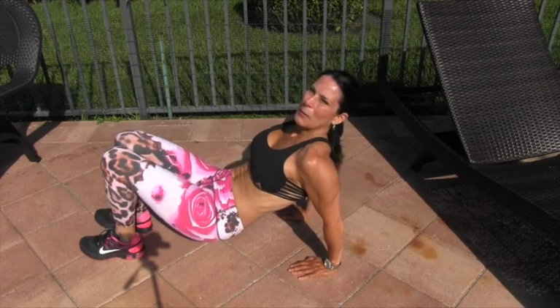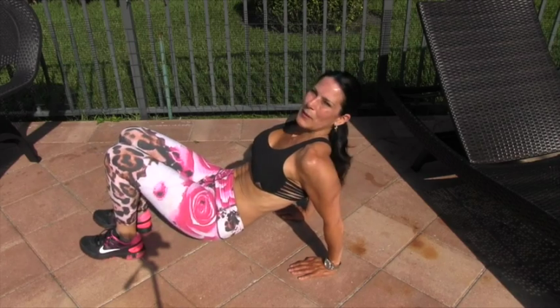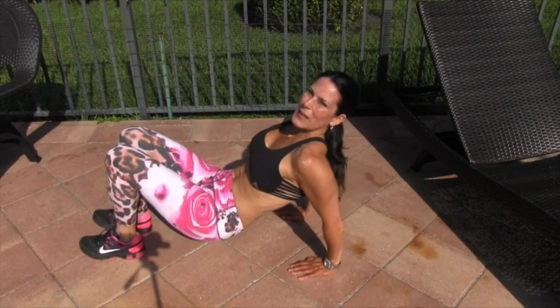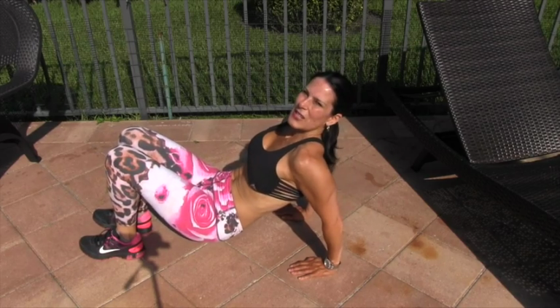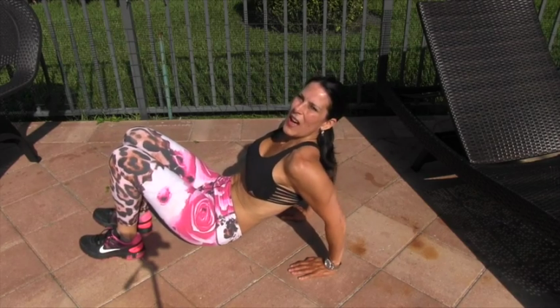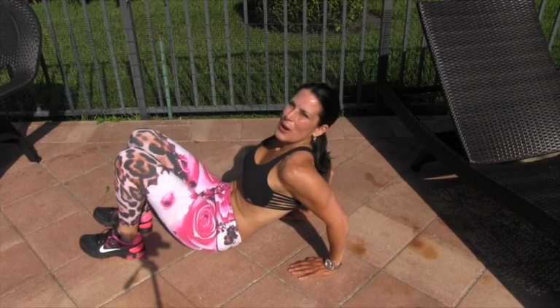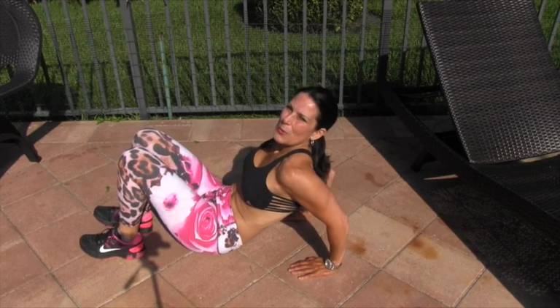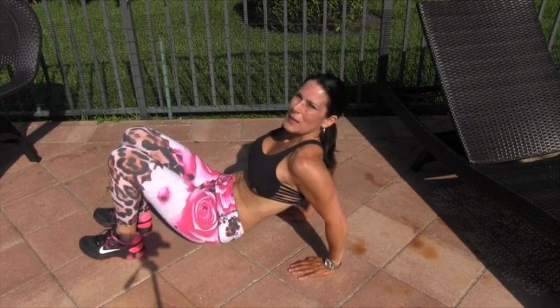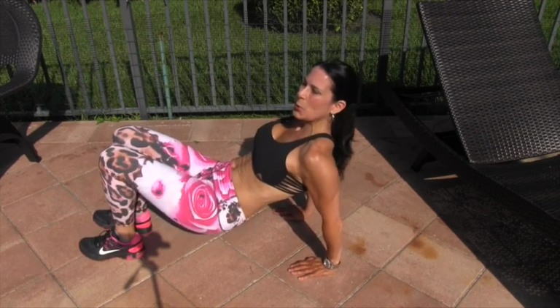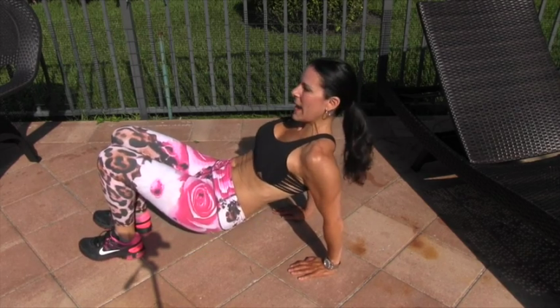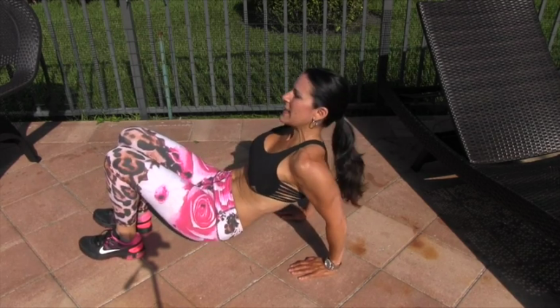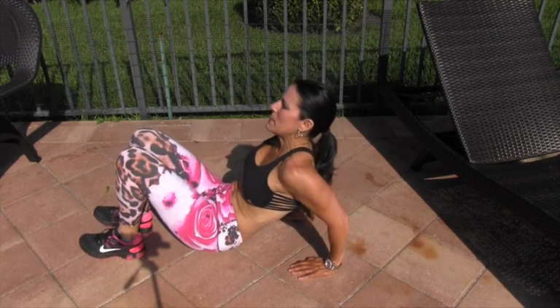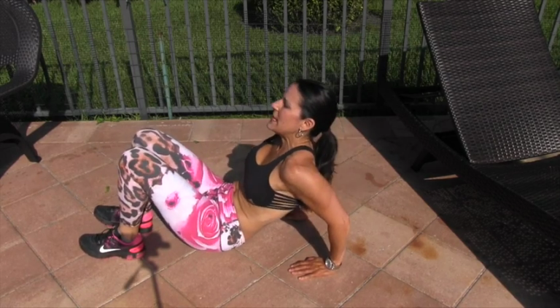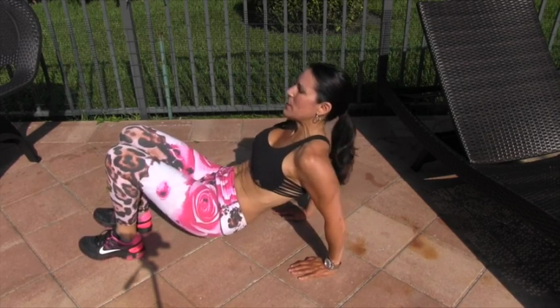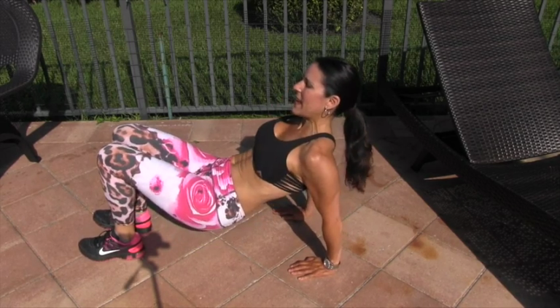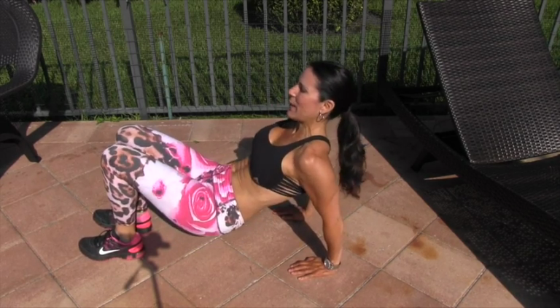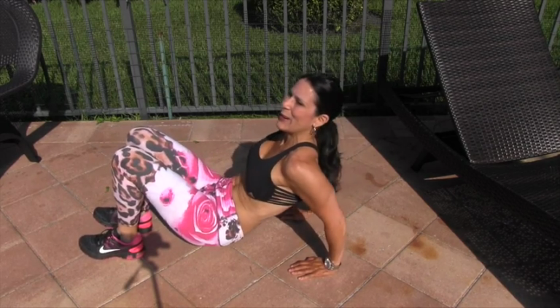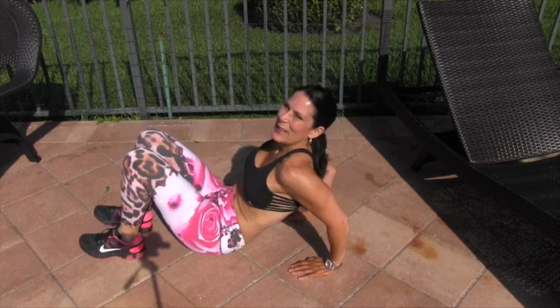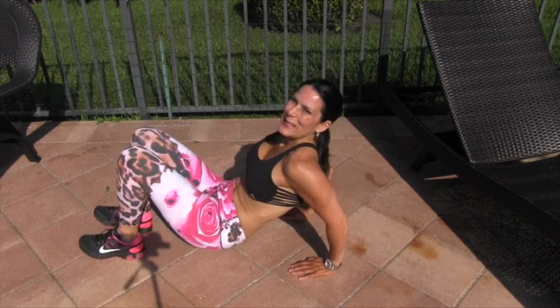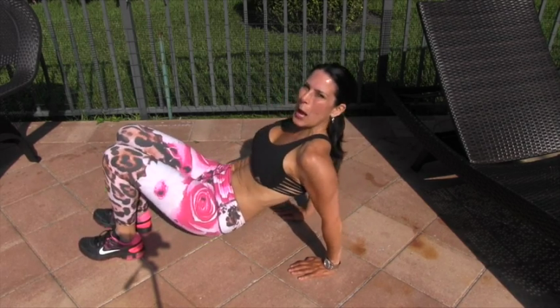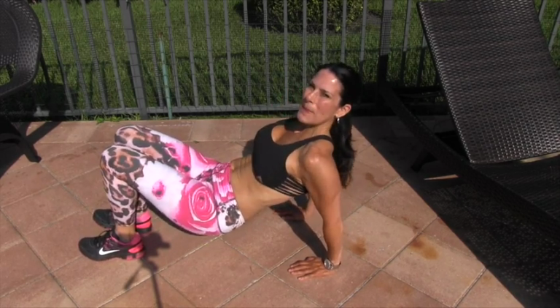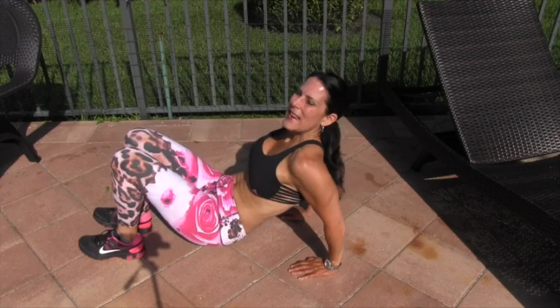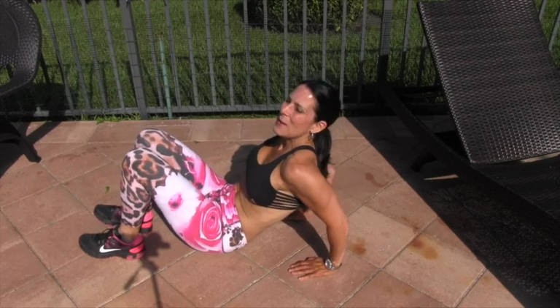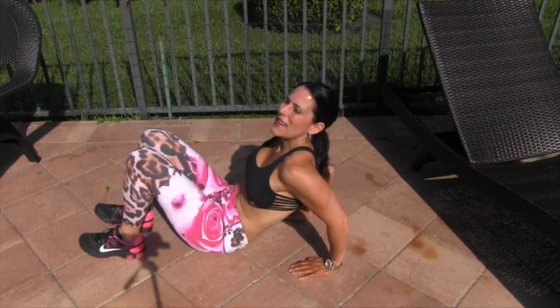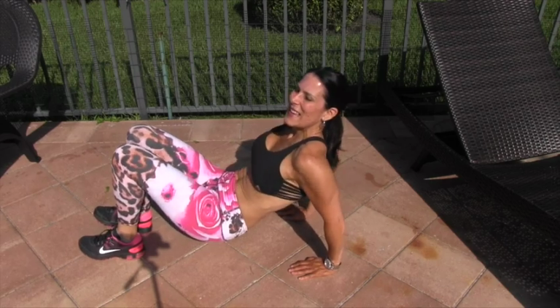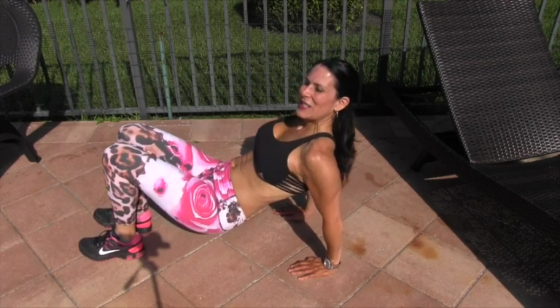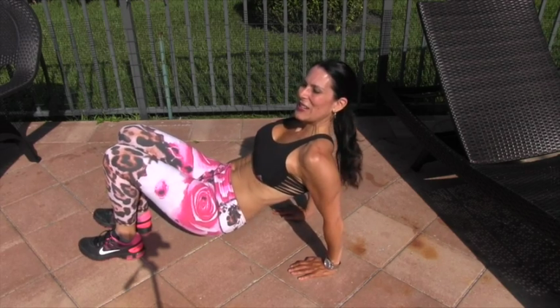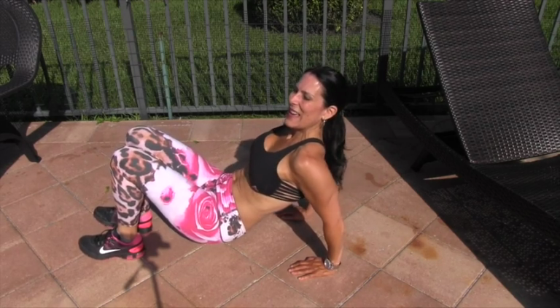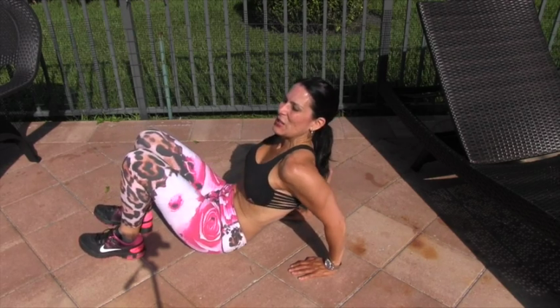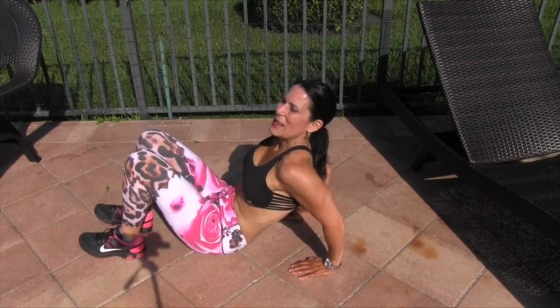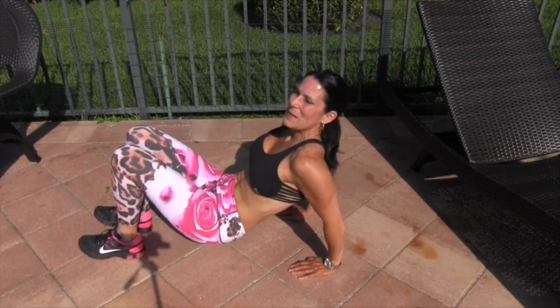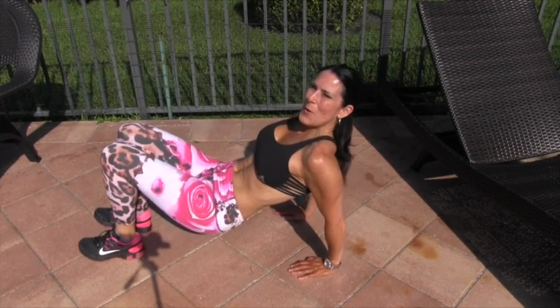Awesome, and we're going to finish it off with some tricep dips. Just up and down until you can't do it anymore.